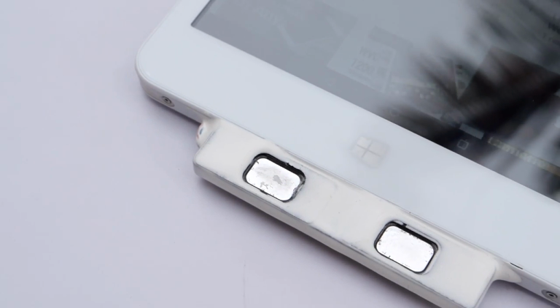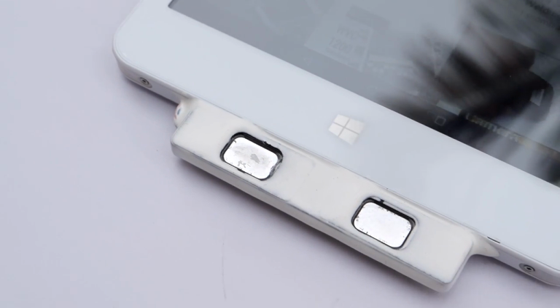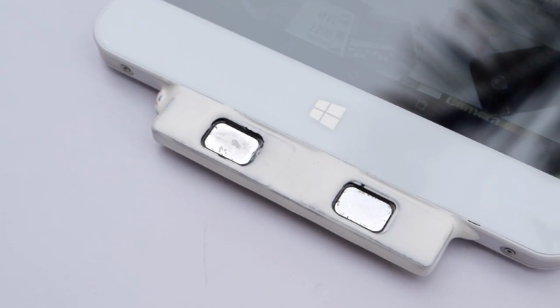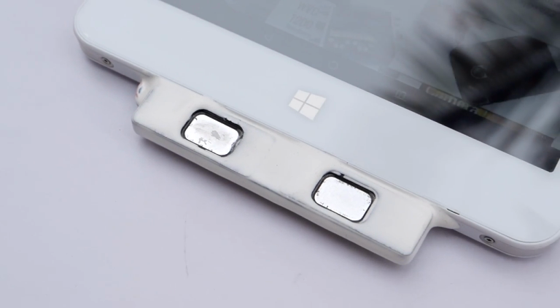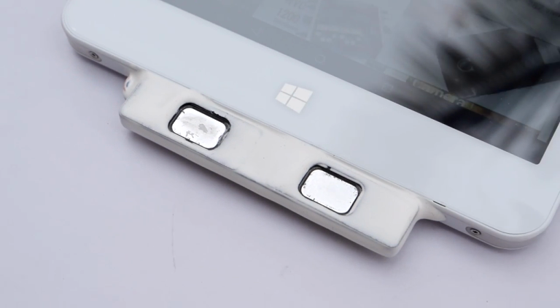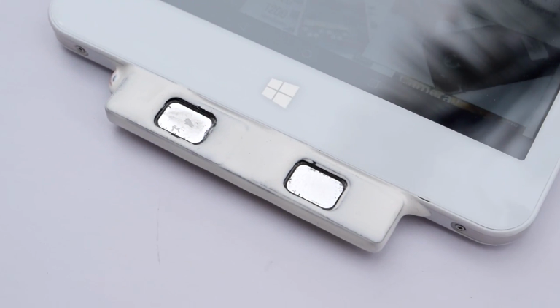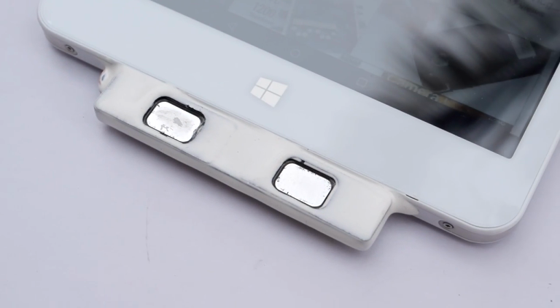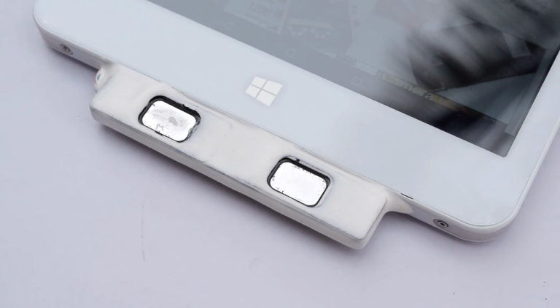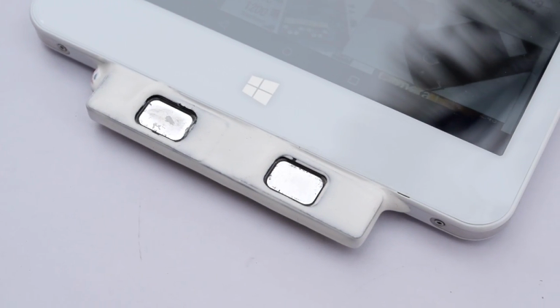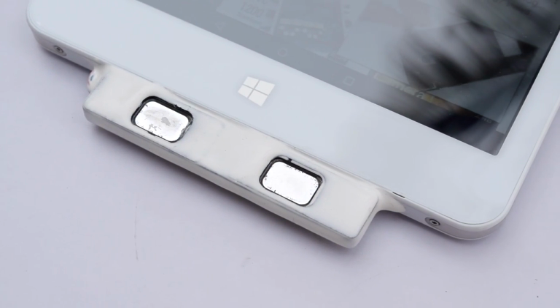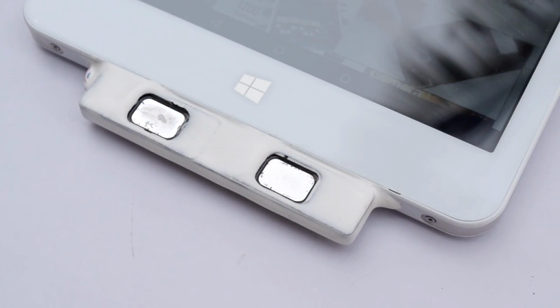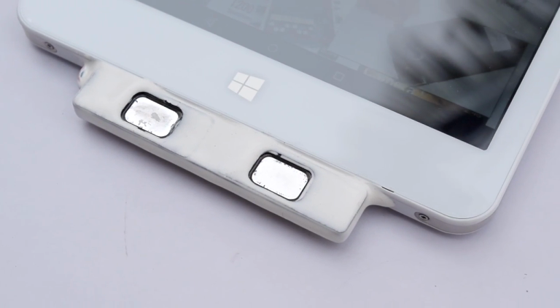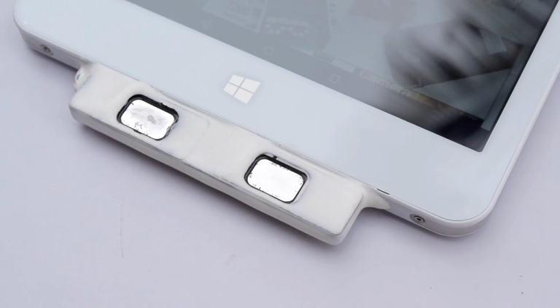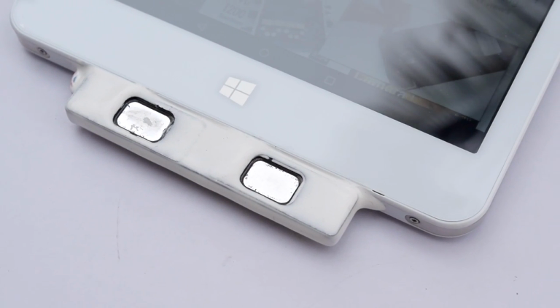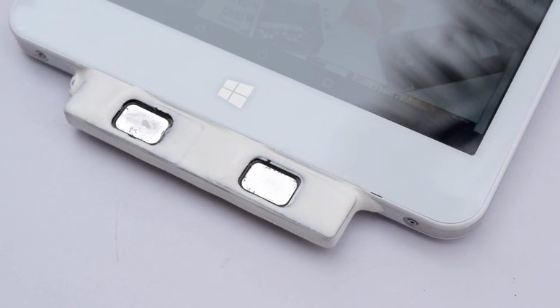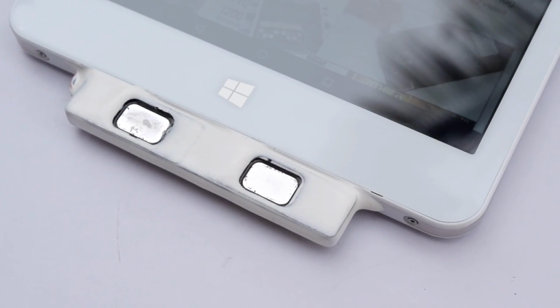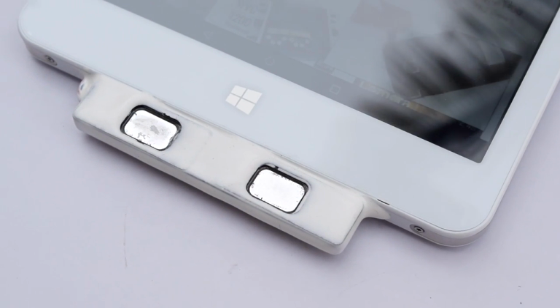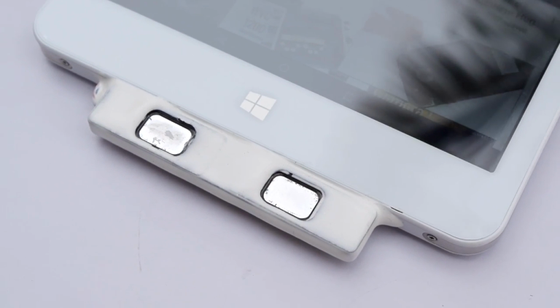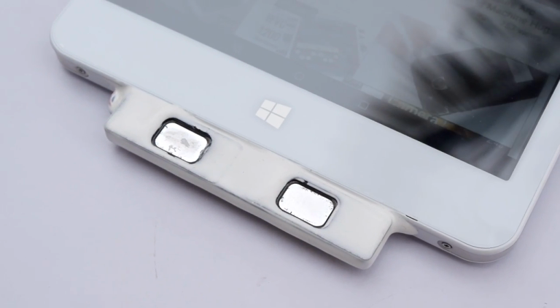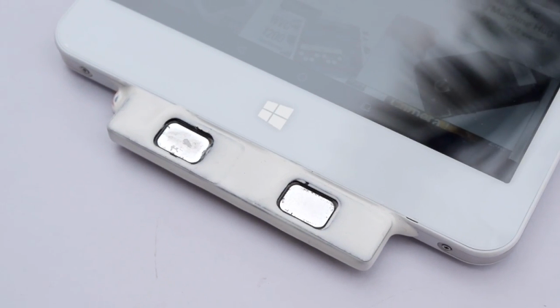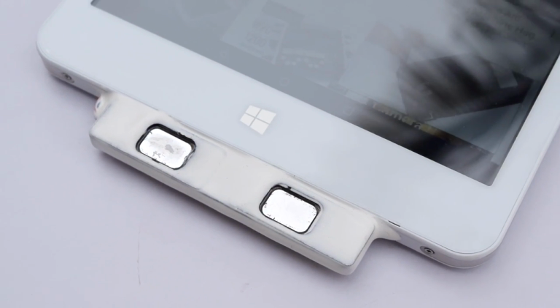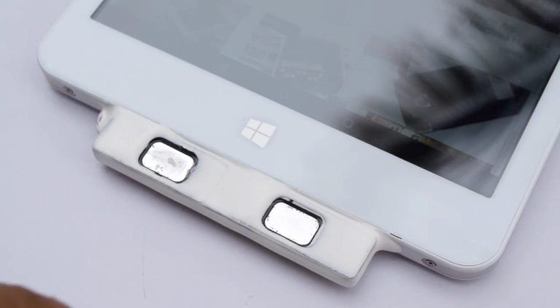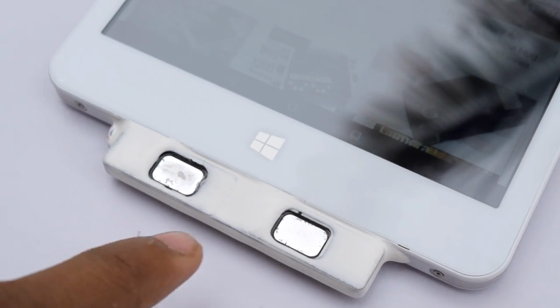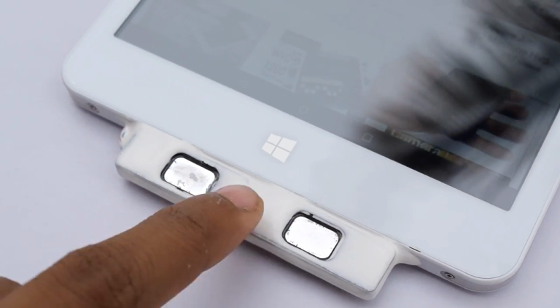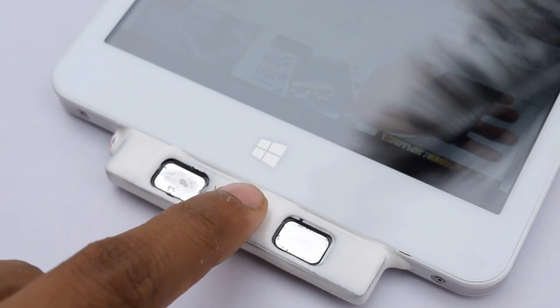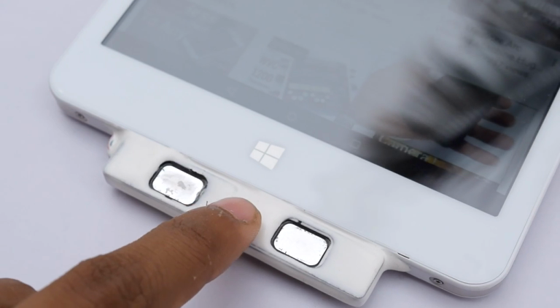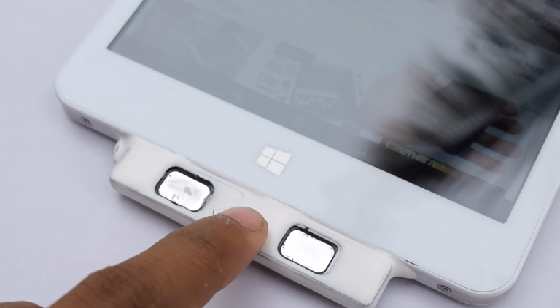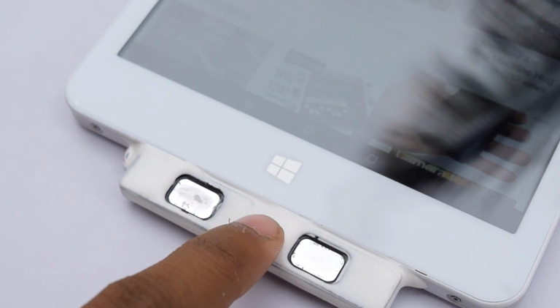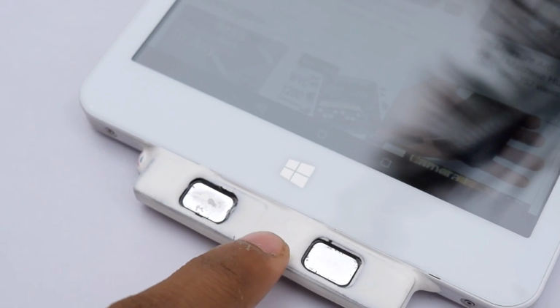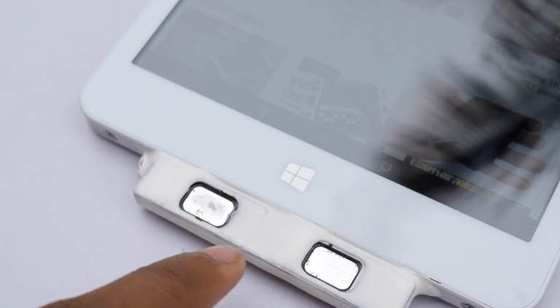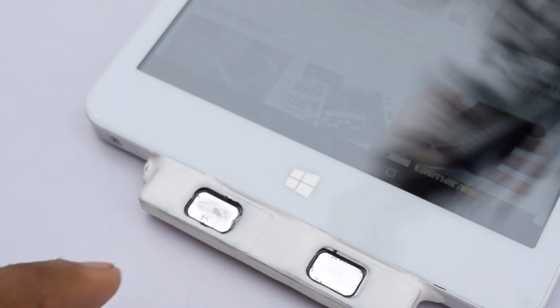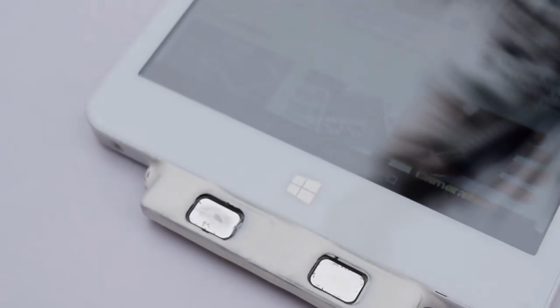As you can see, the hack turned out to be pretty cool. Let's test the sound — here we go.